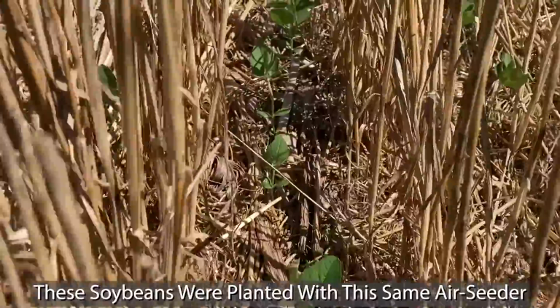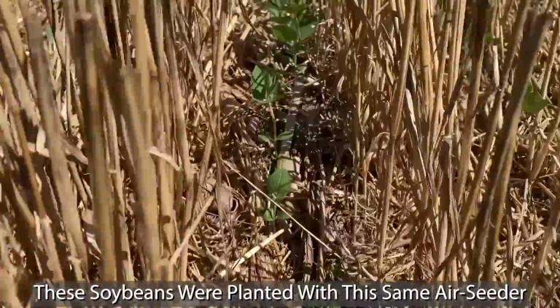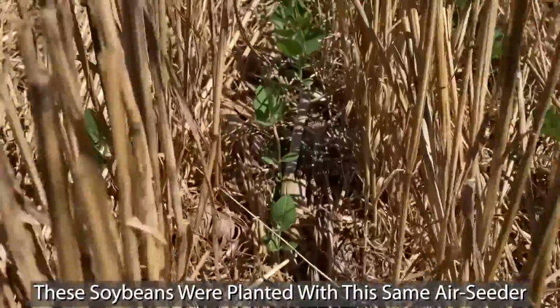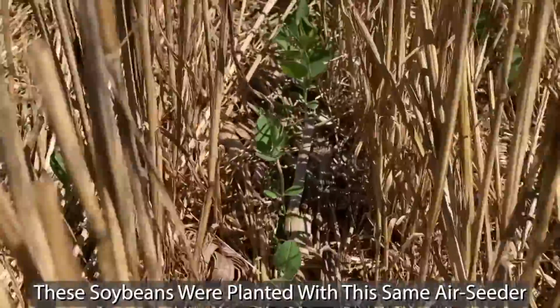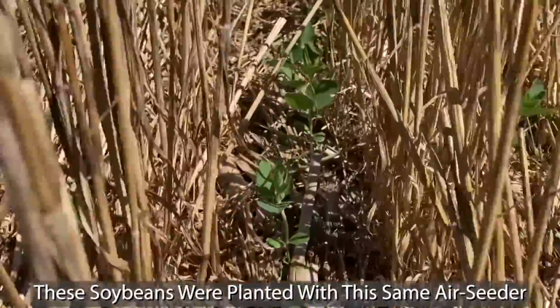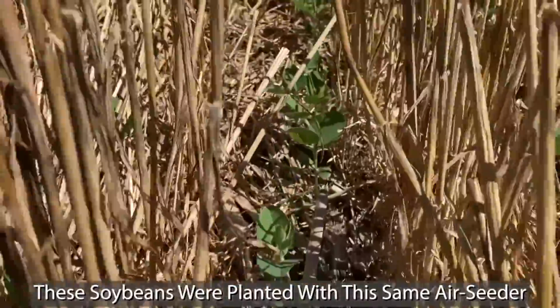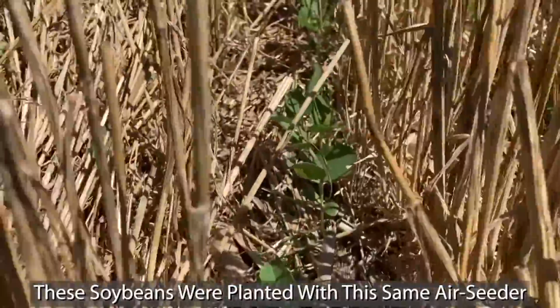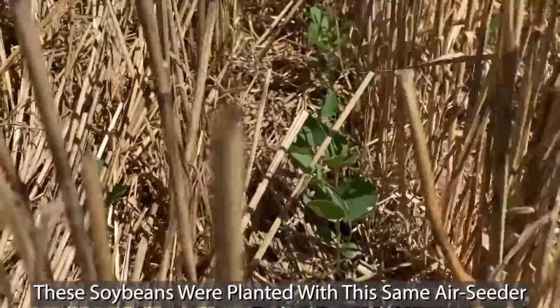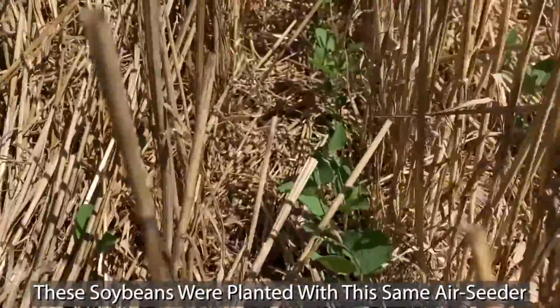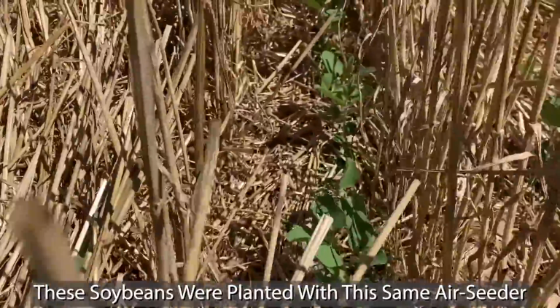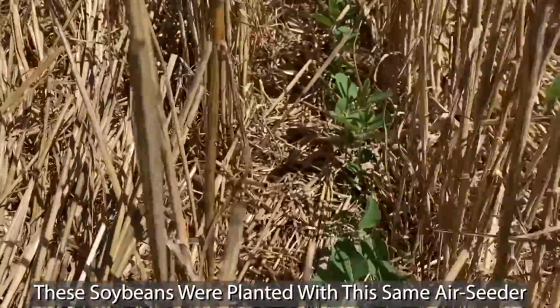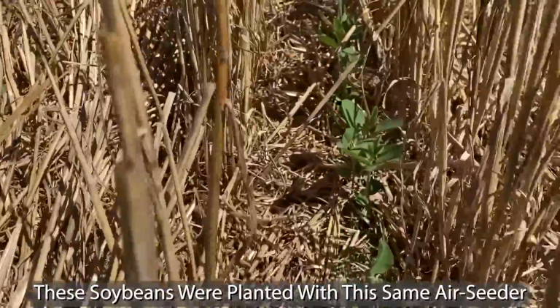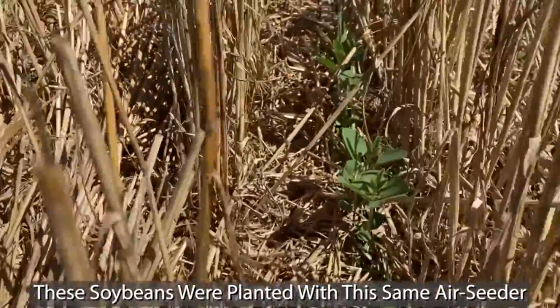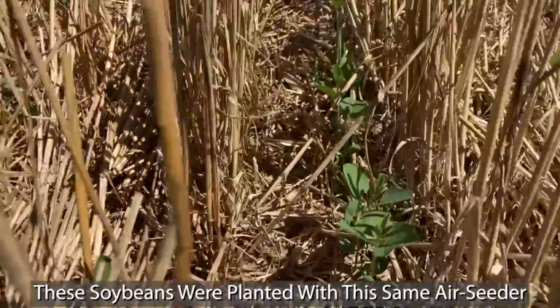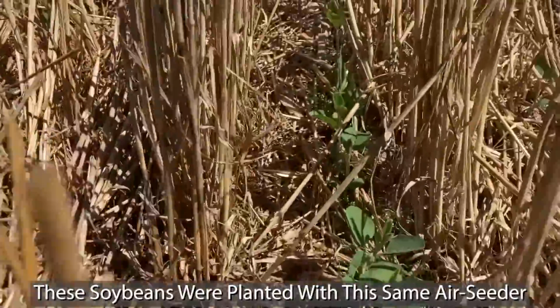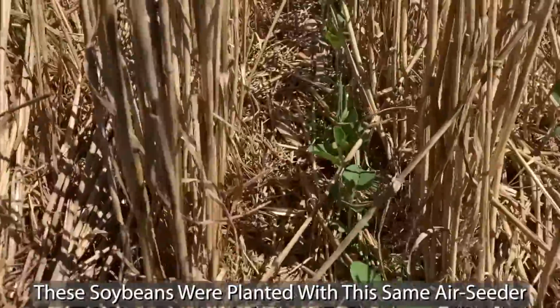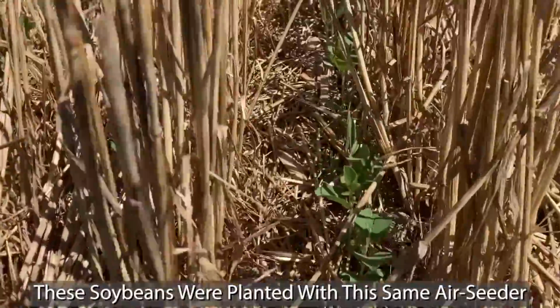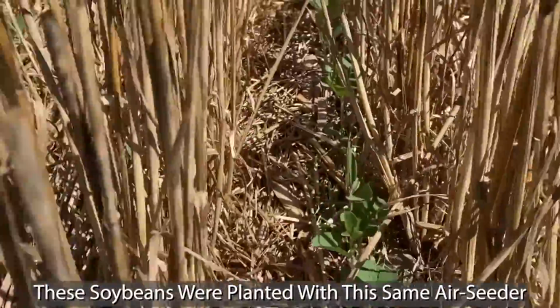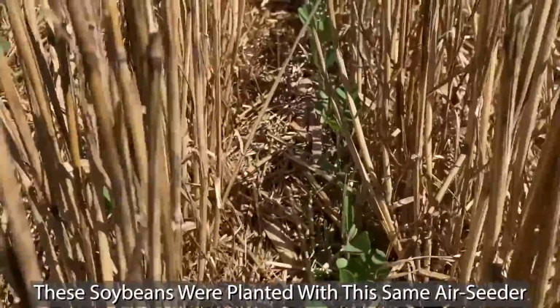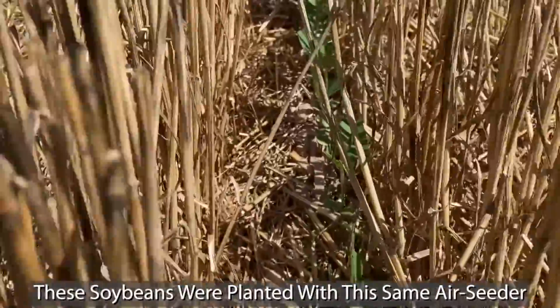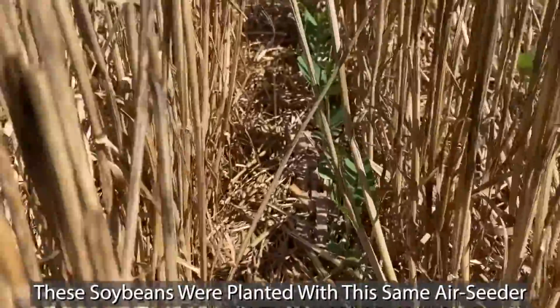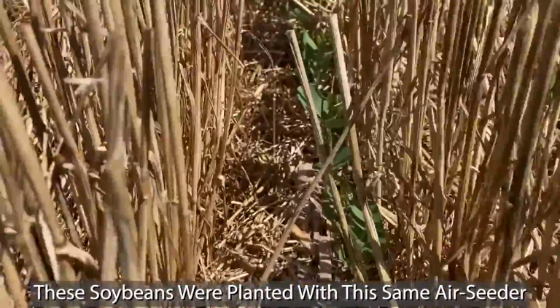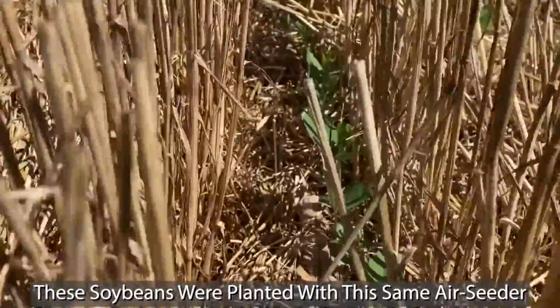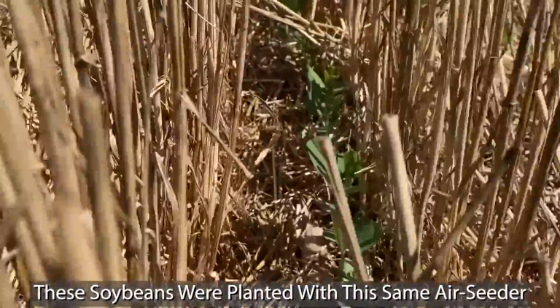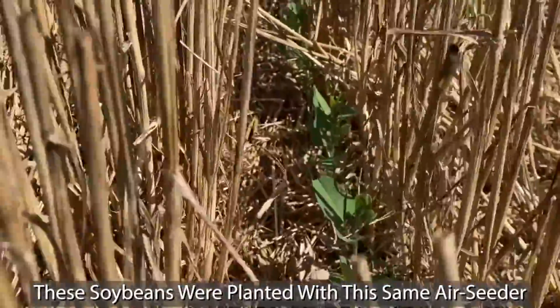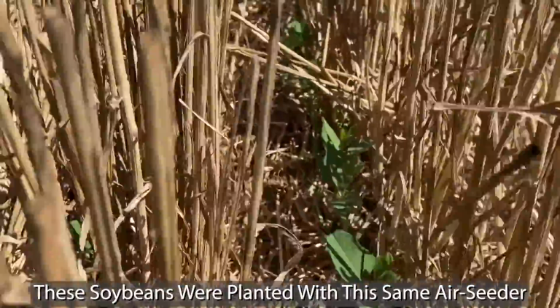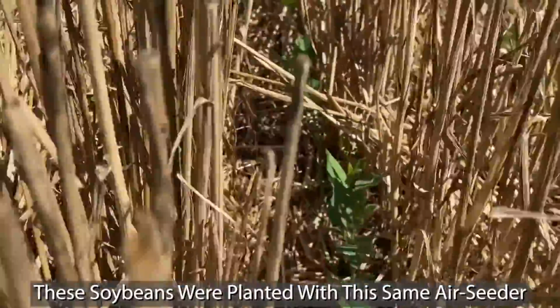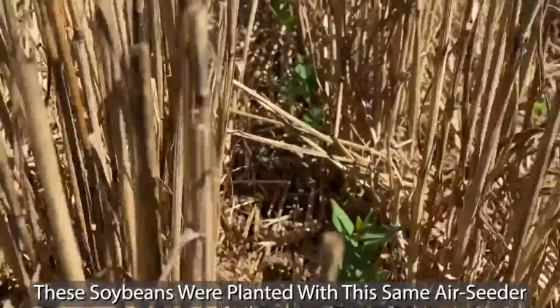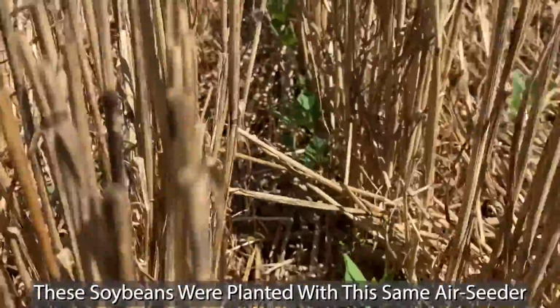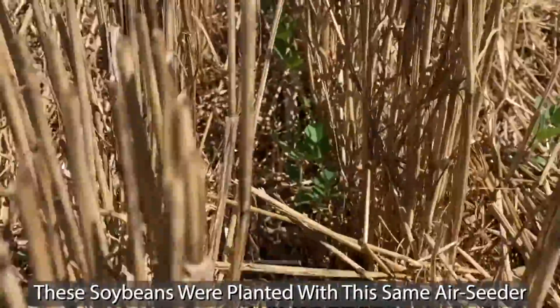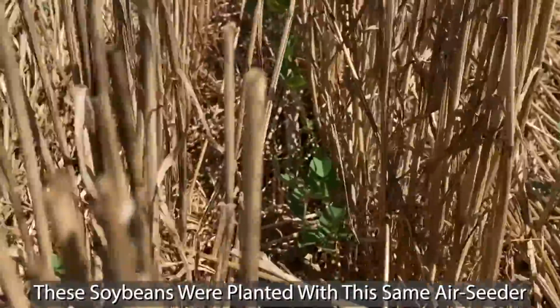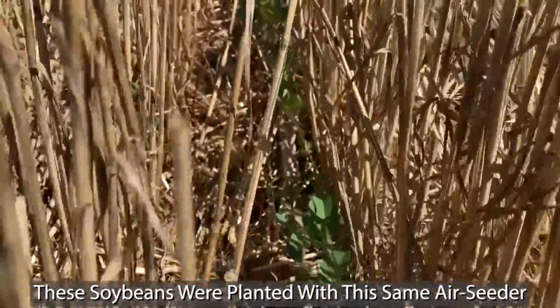So those are a few things that are important when no-tilling soybeans into wheat stubble.